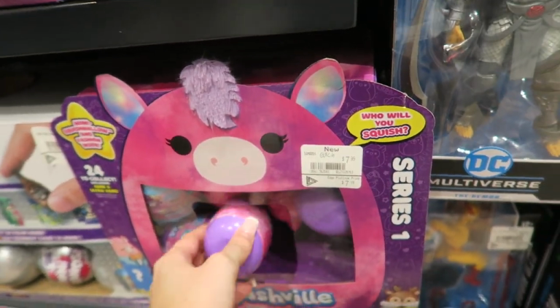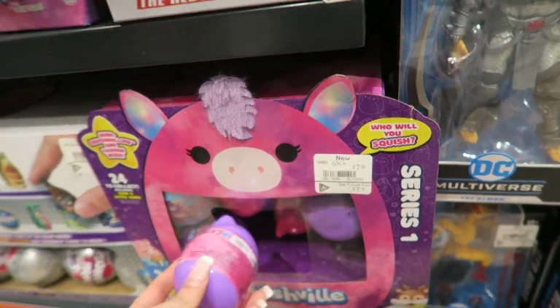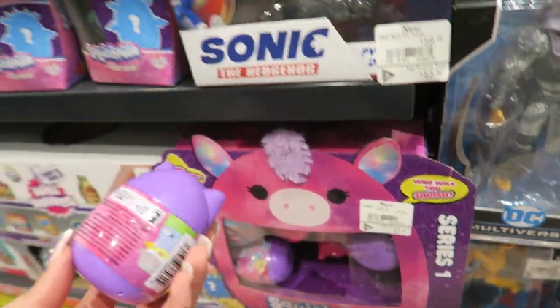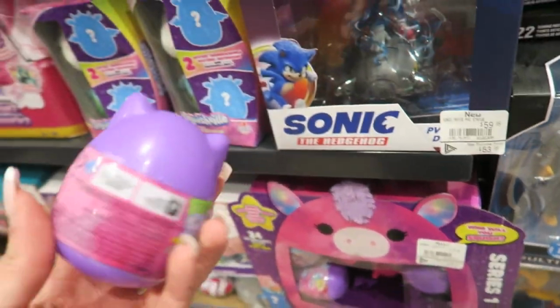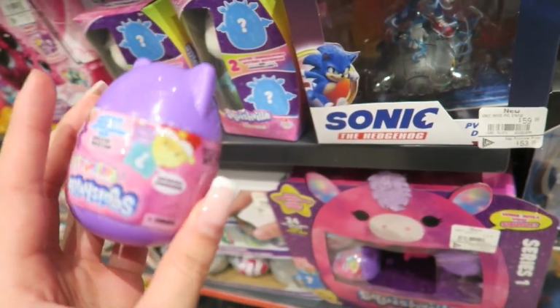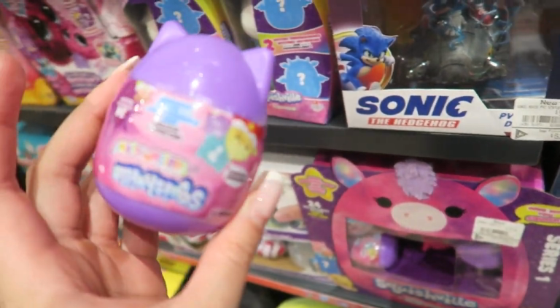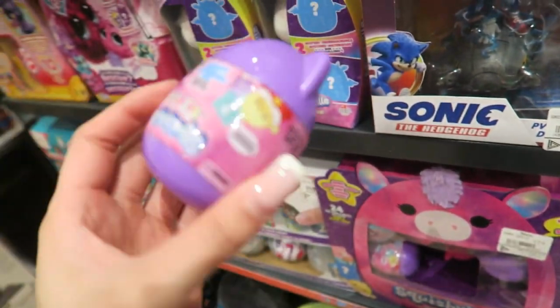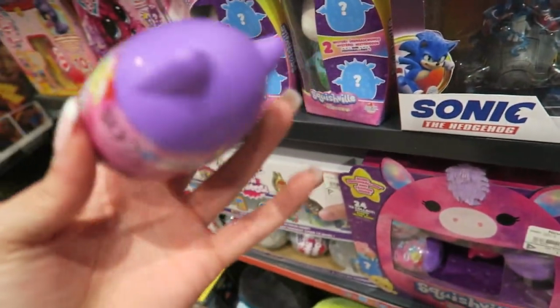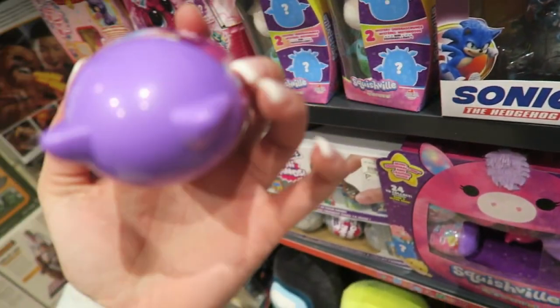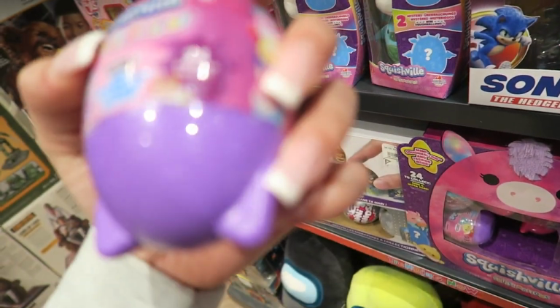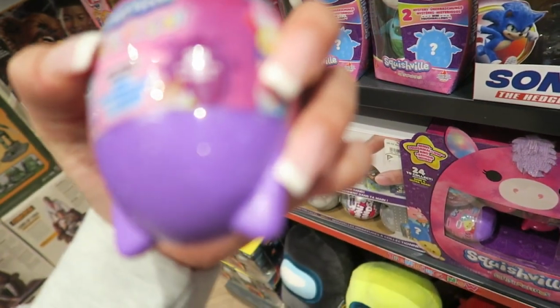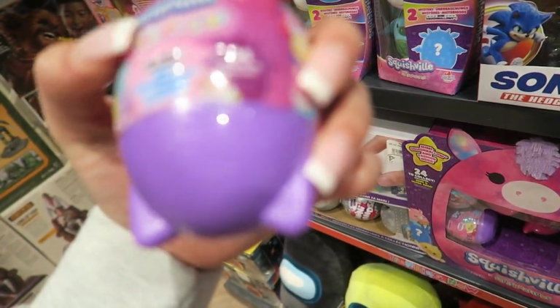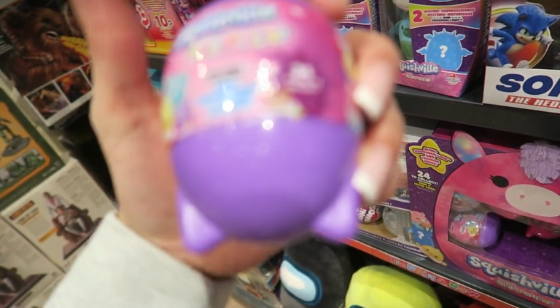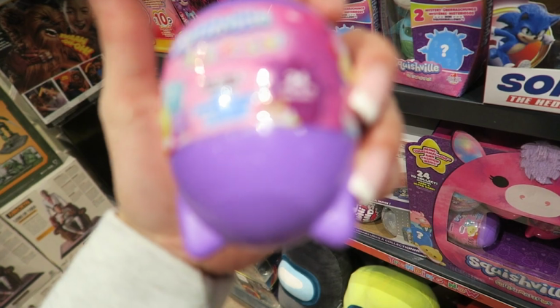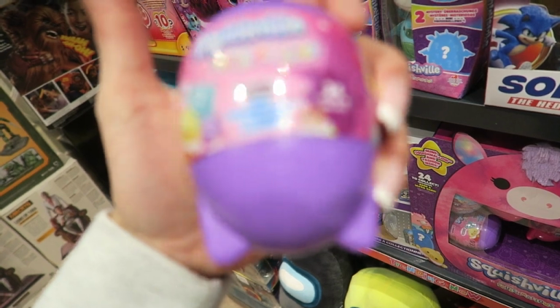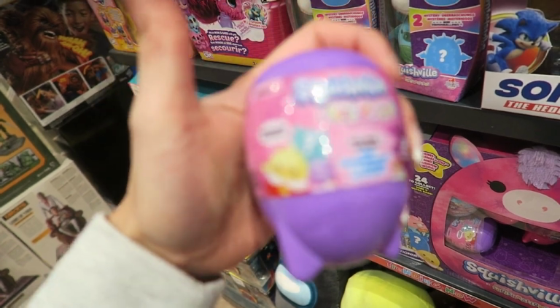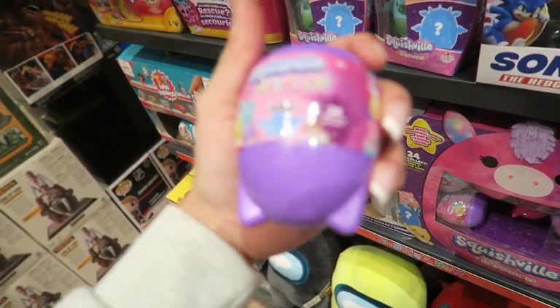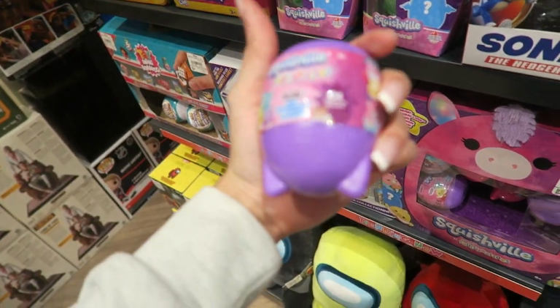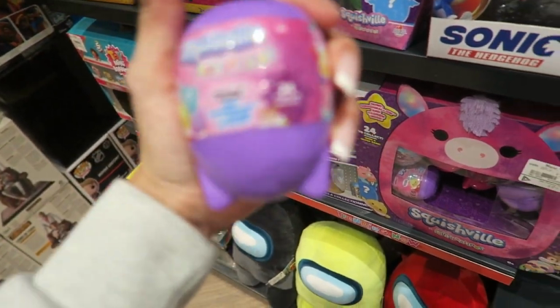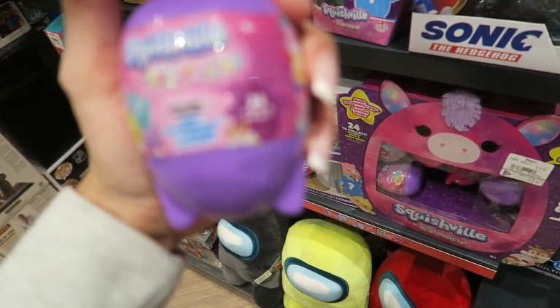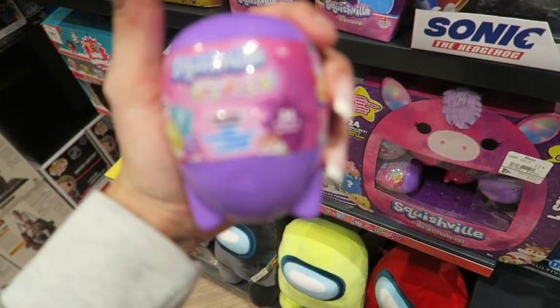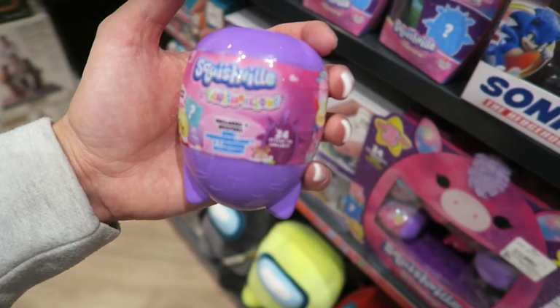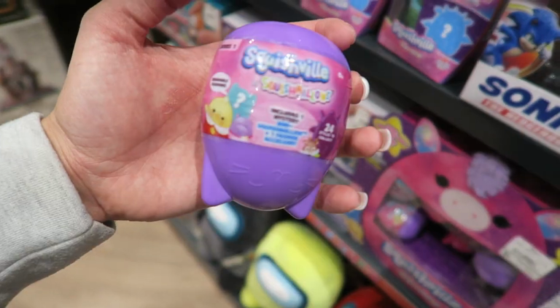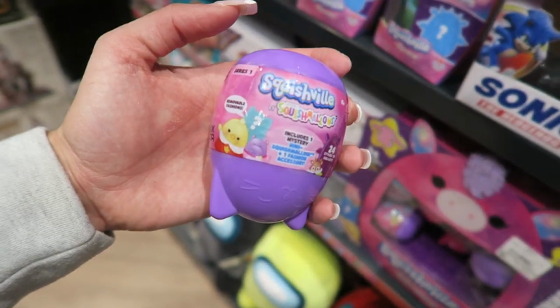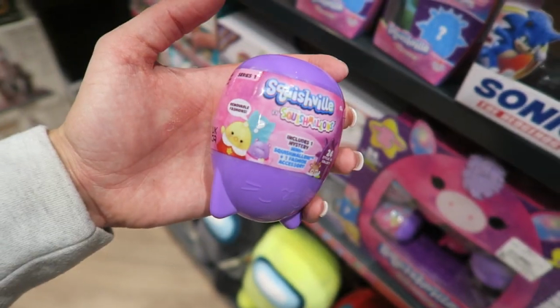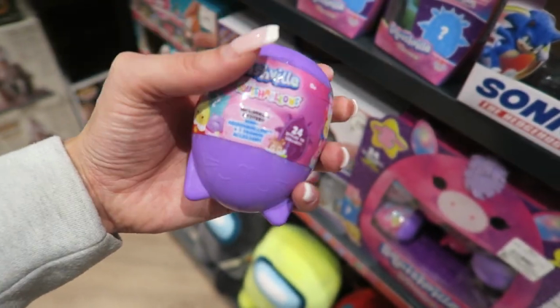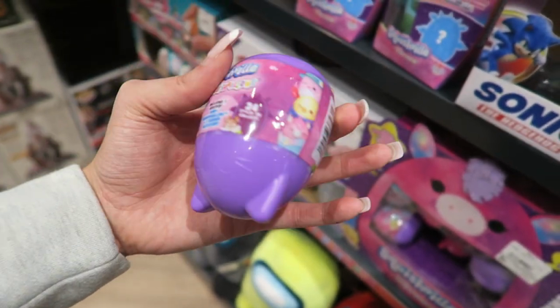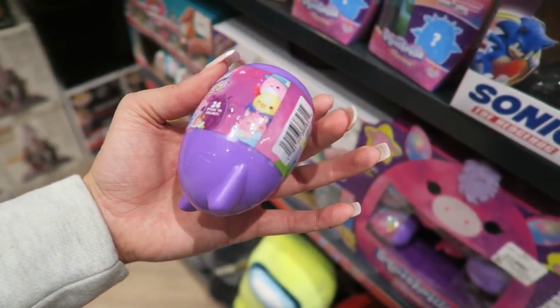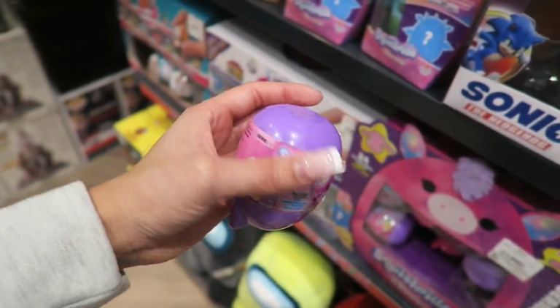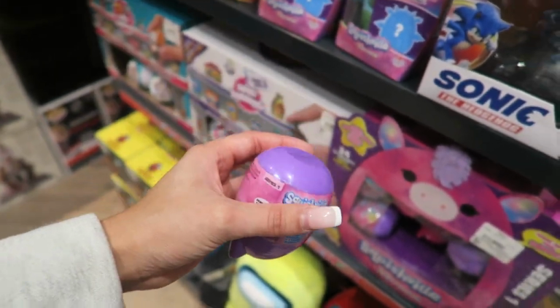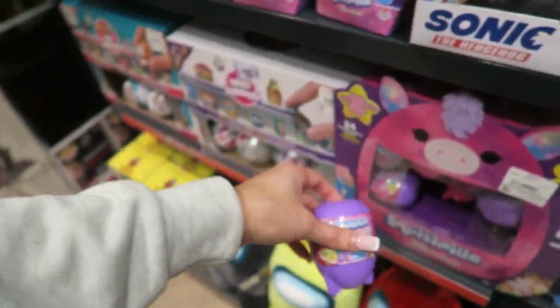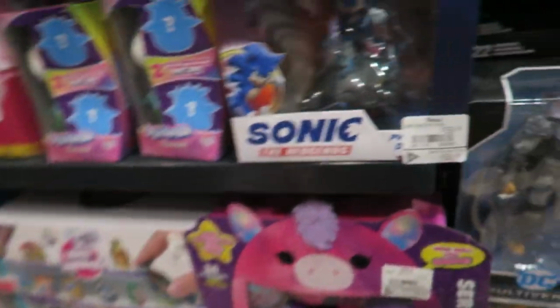I'm at GameStop and they have this squish bell. I don't really know what these are — just a mystery squish. They're so small, these little squish bells, and they're like eight bucks each.